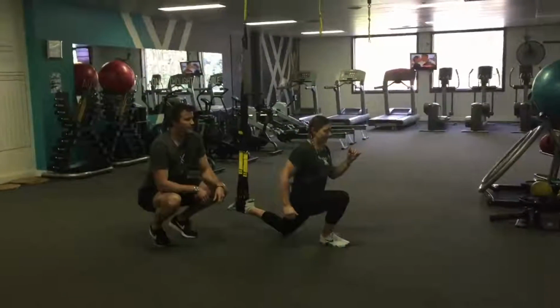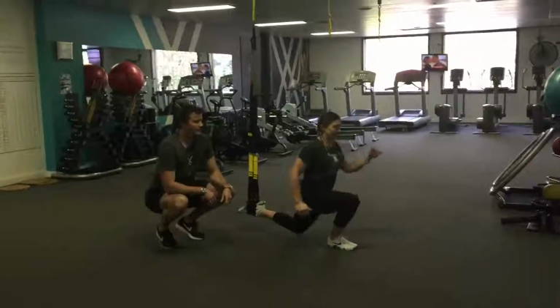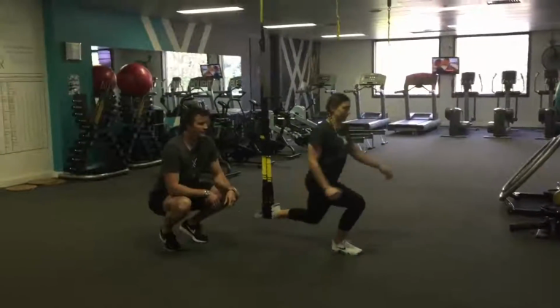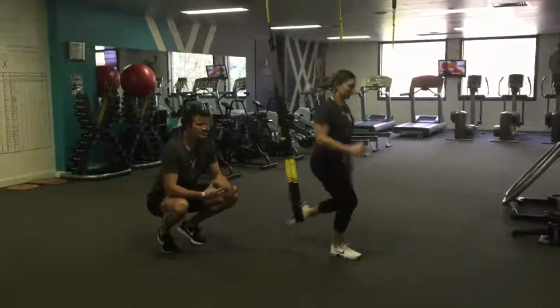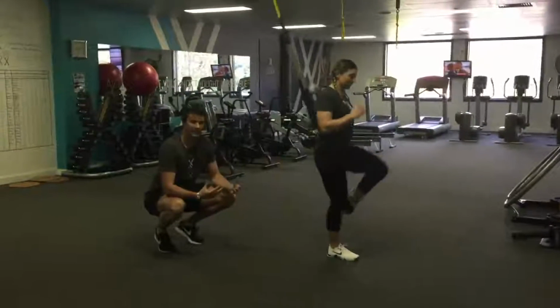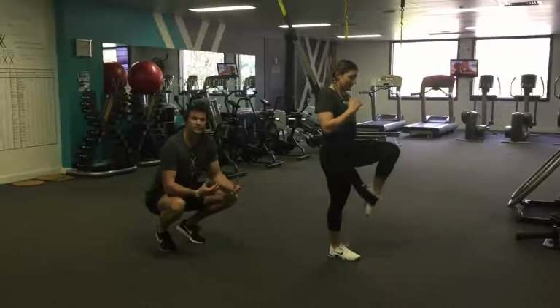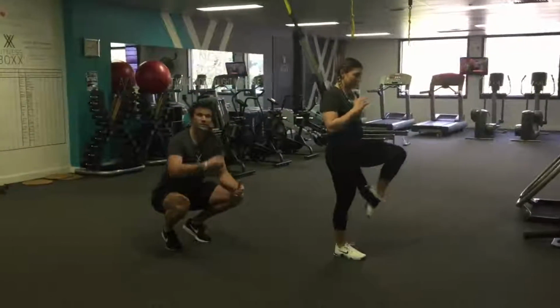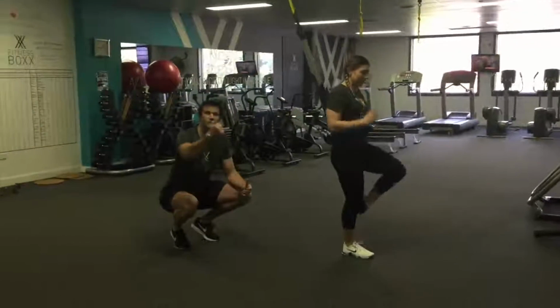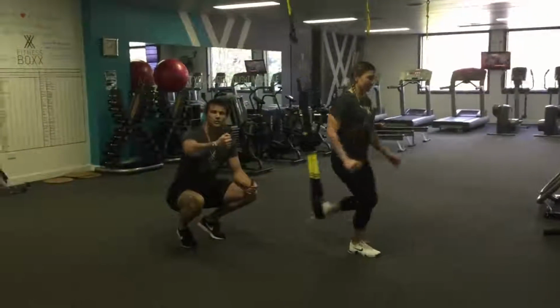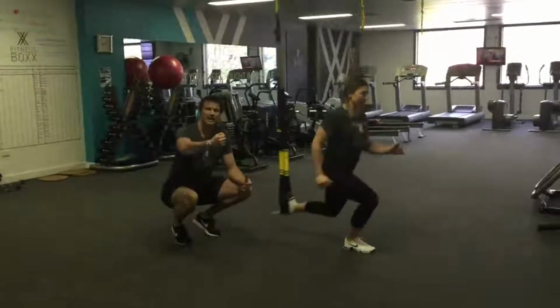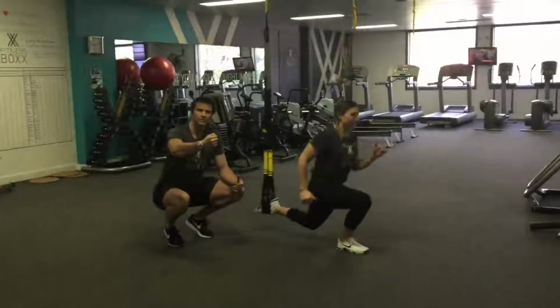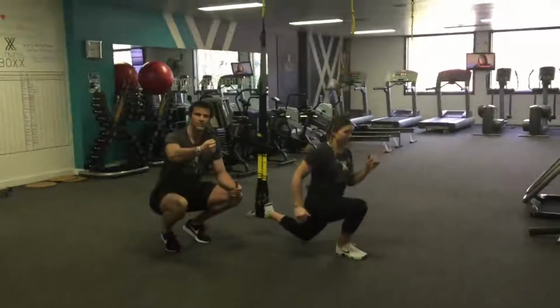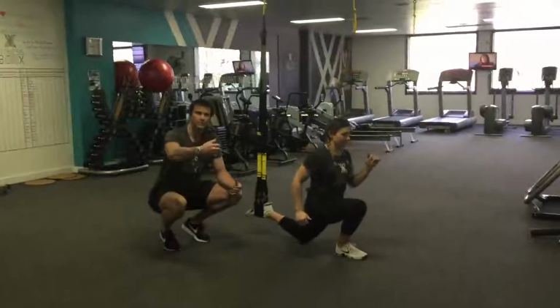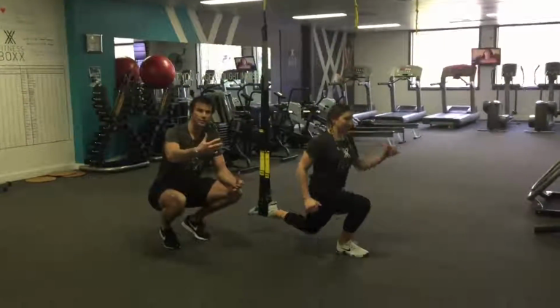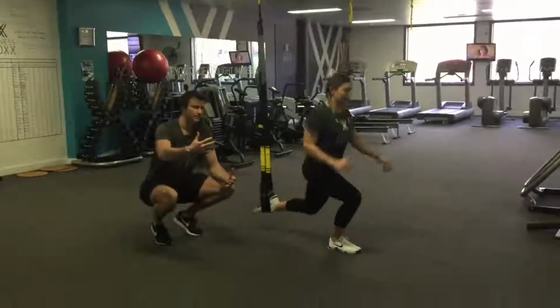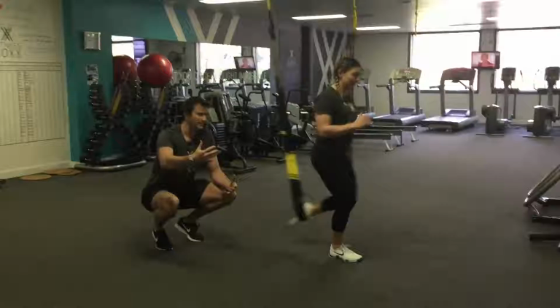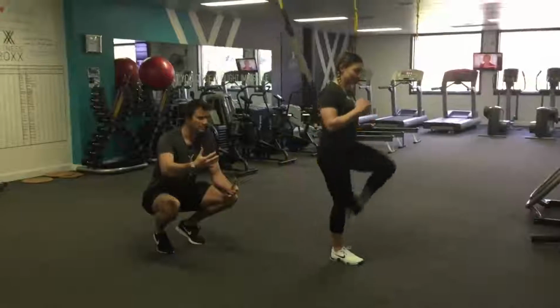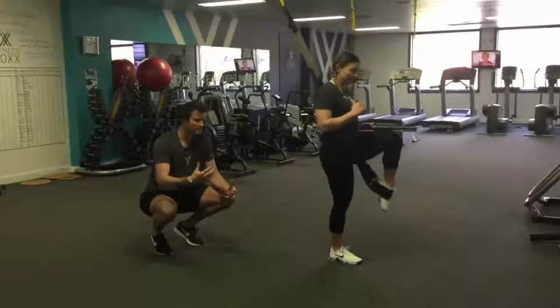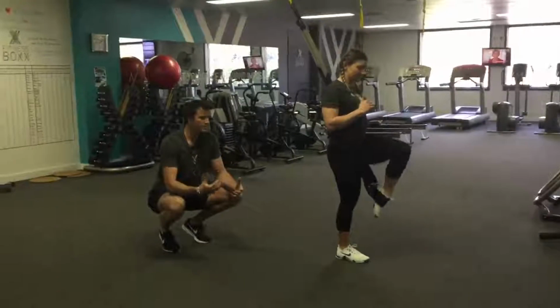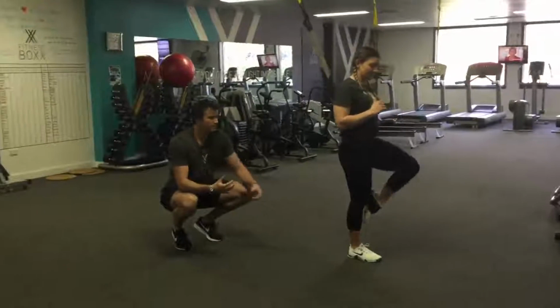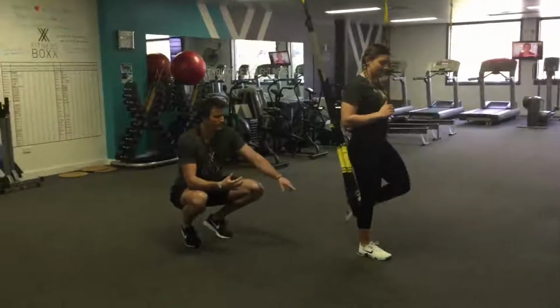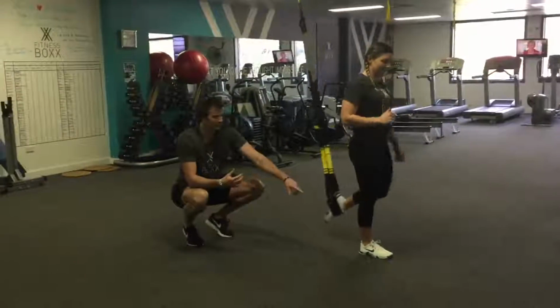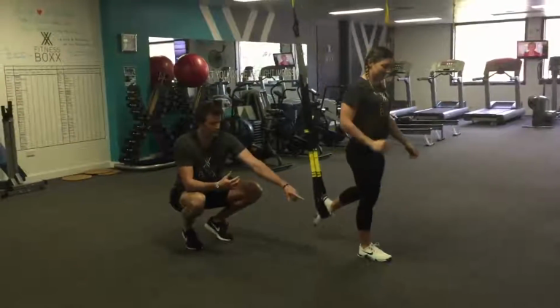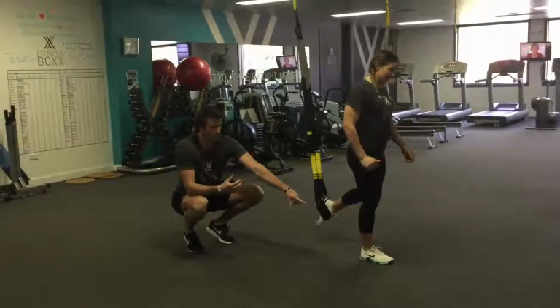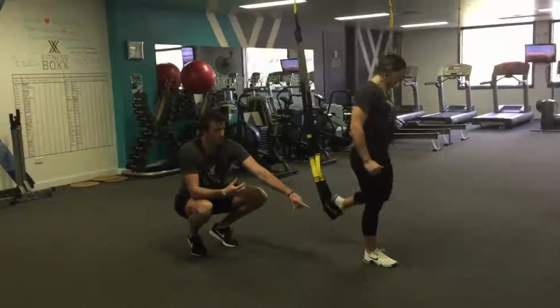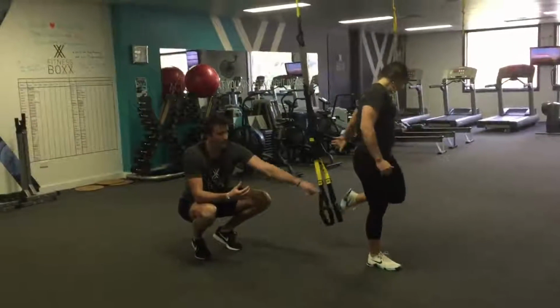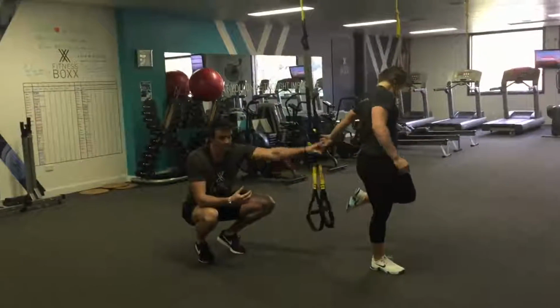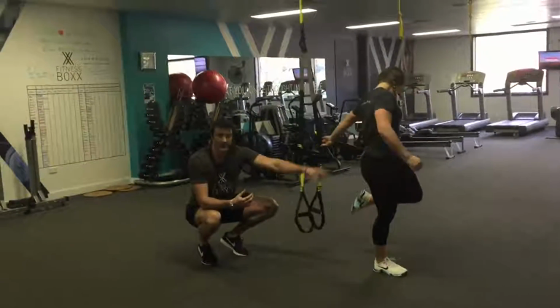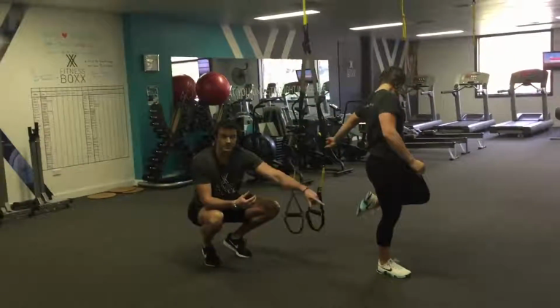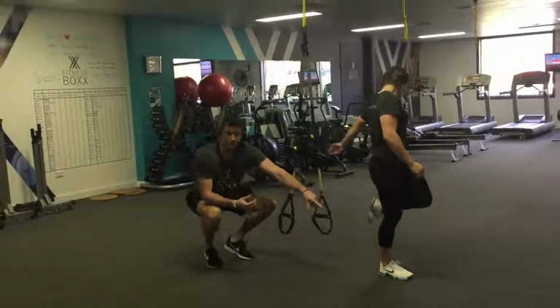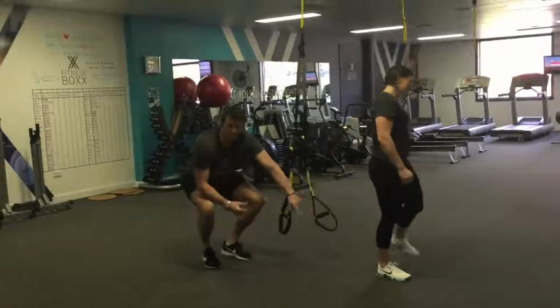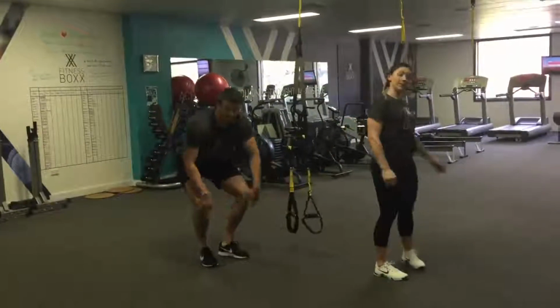If you need help with balance you can use a dowel or something if you're struggling, but really focus on driving through that supporting leg.